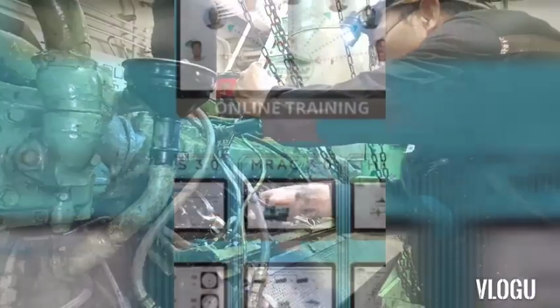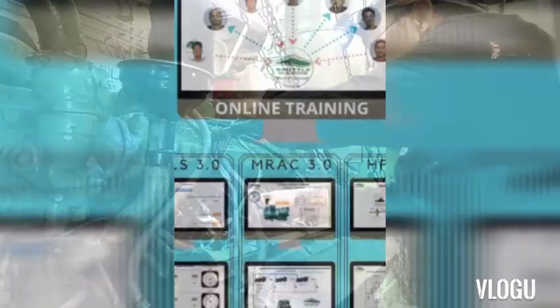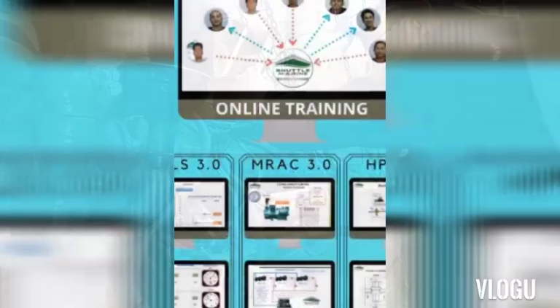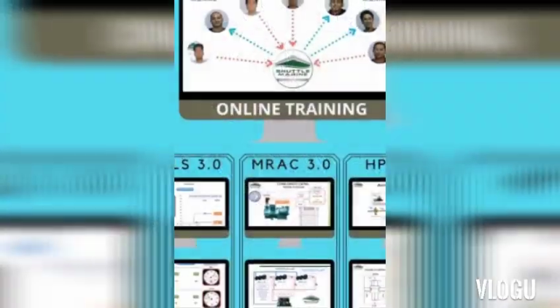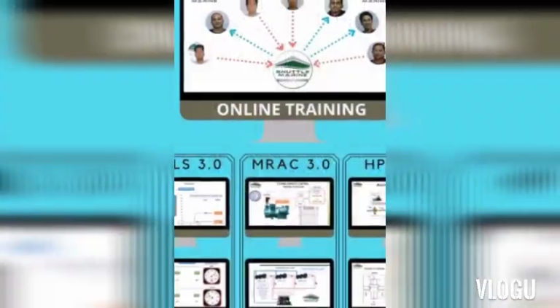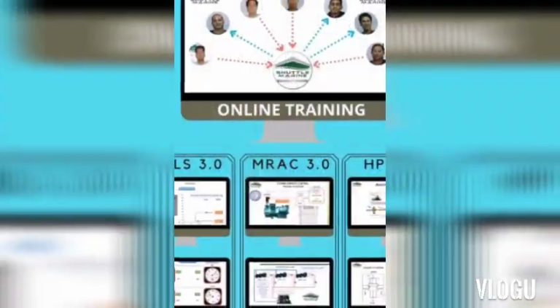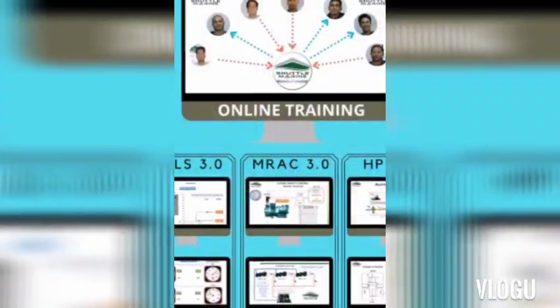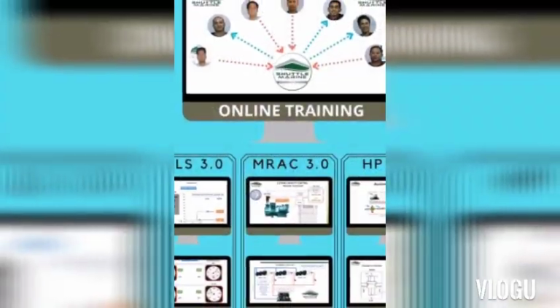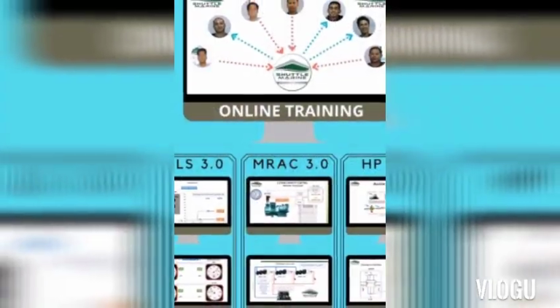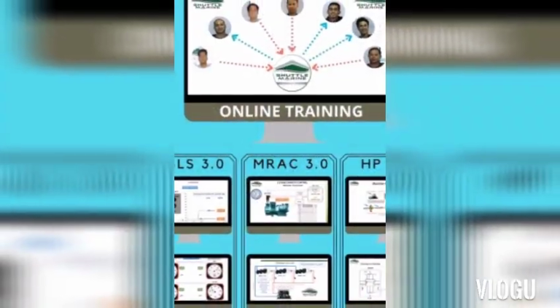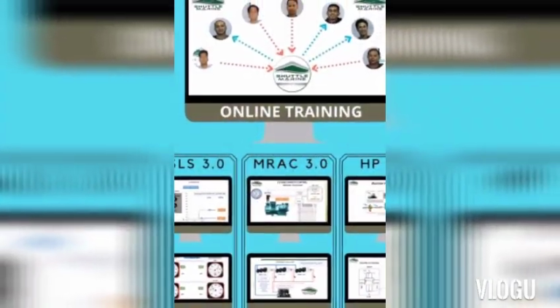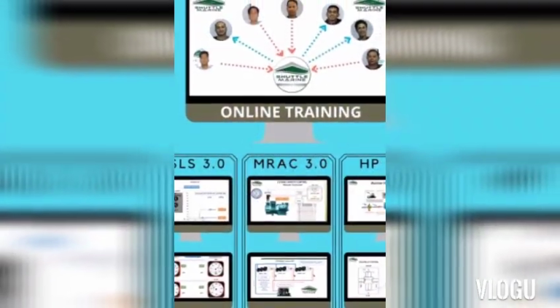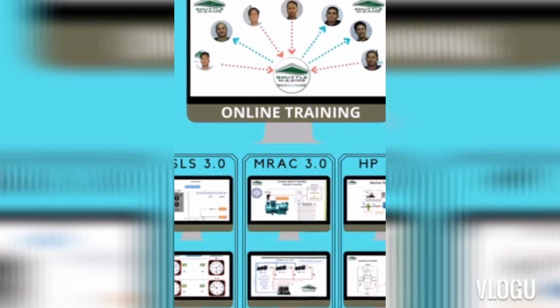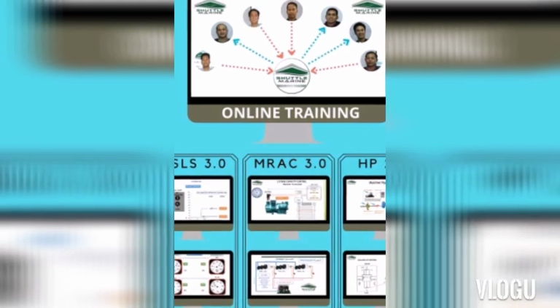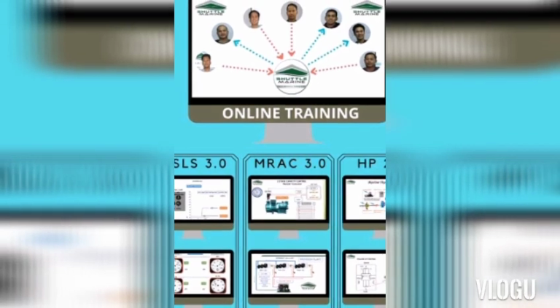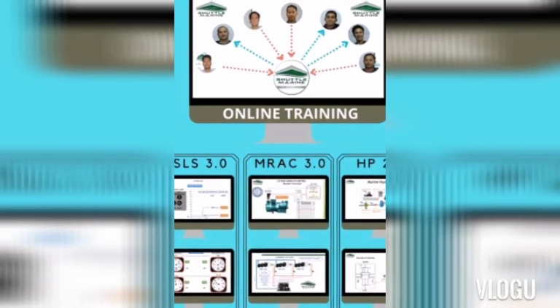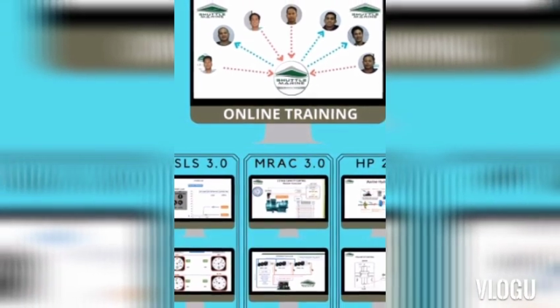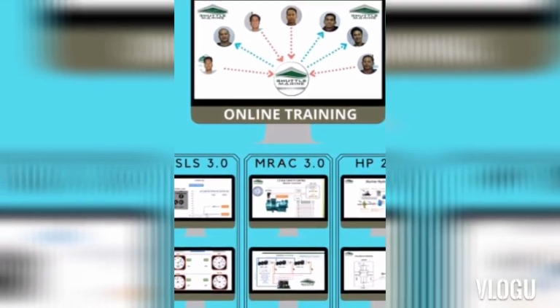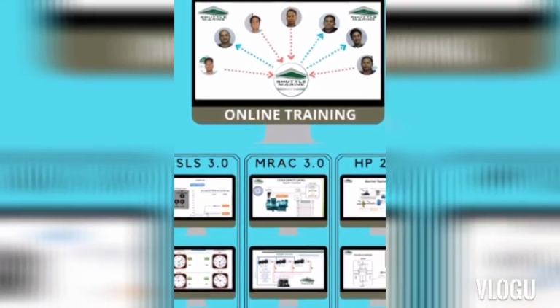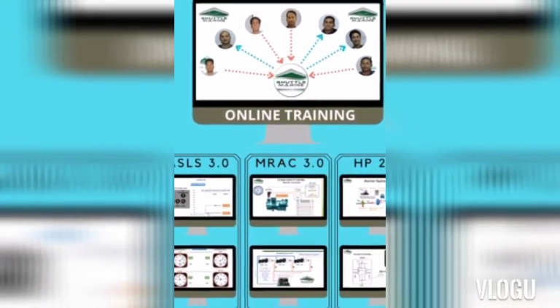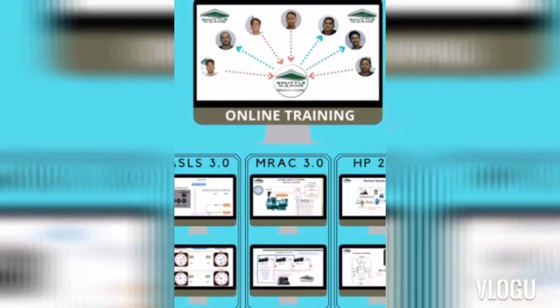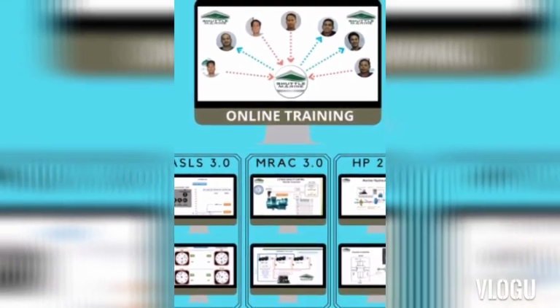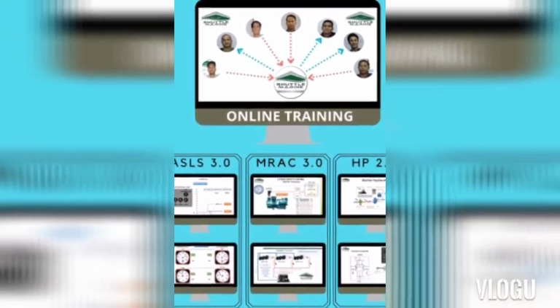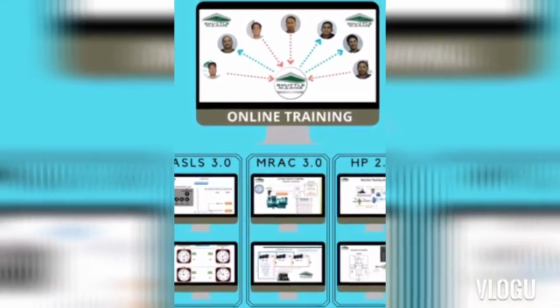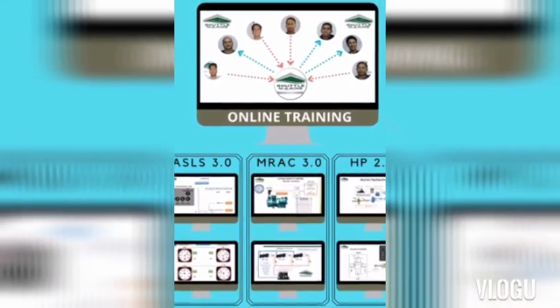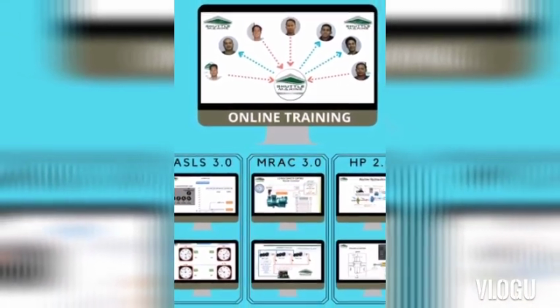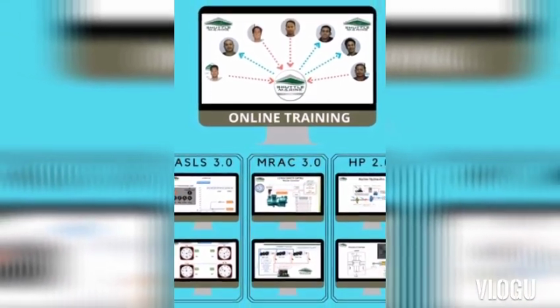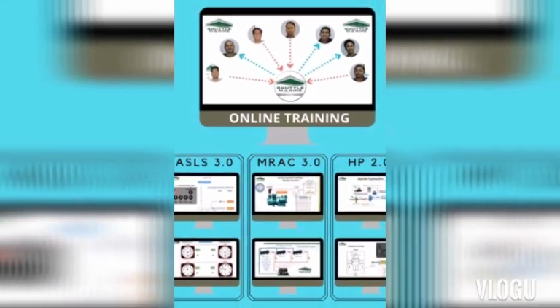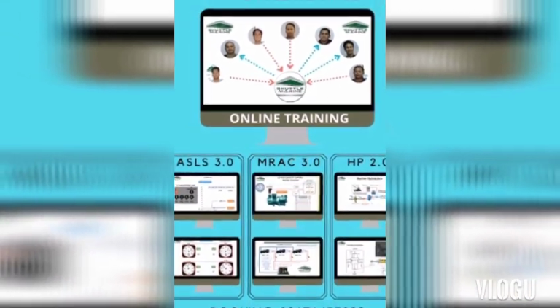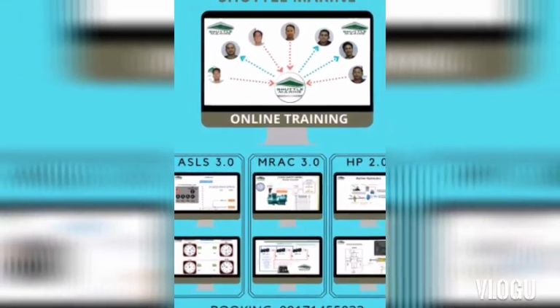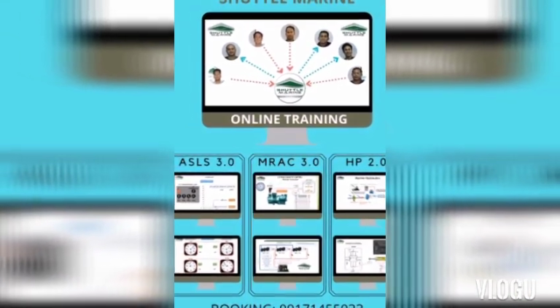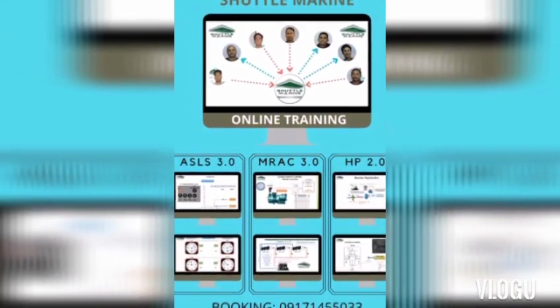Shout out to Shuttle Marine Electromechanical Training Center — we now have online training available.